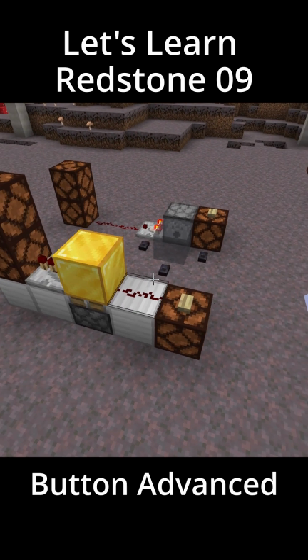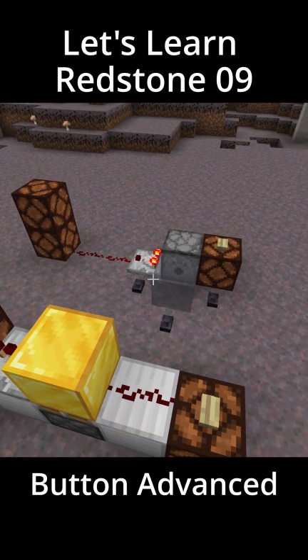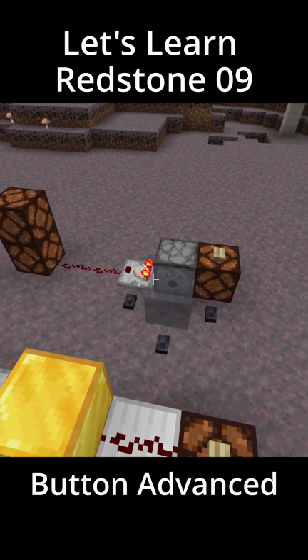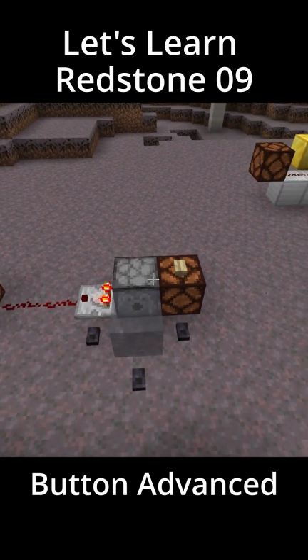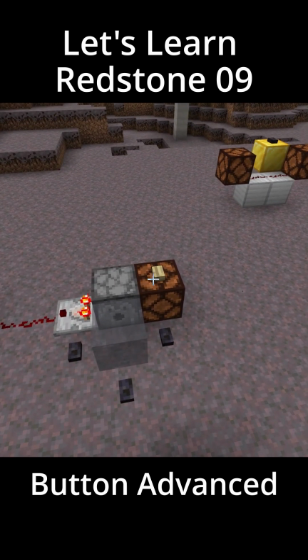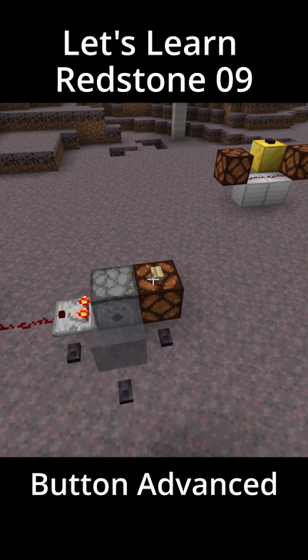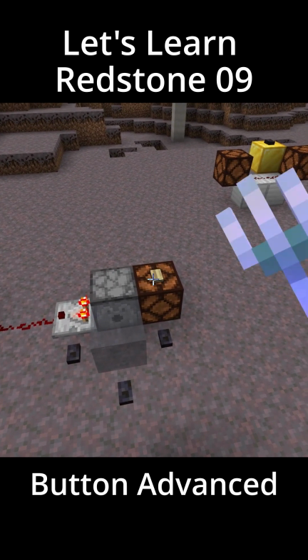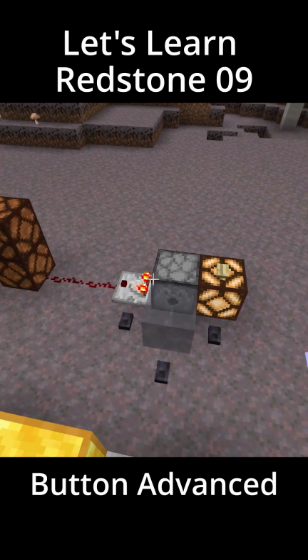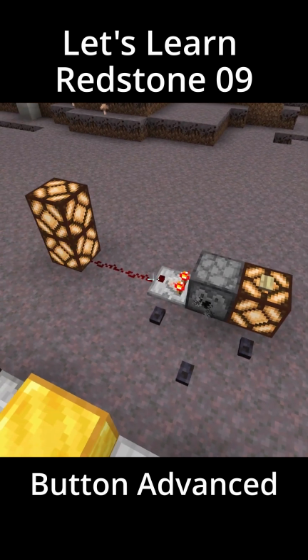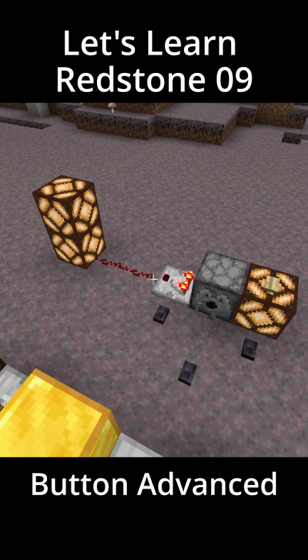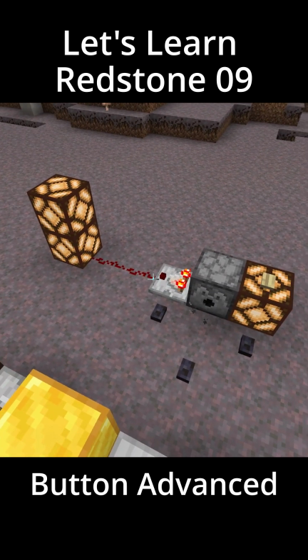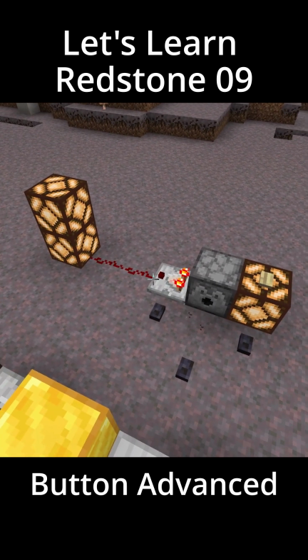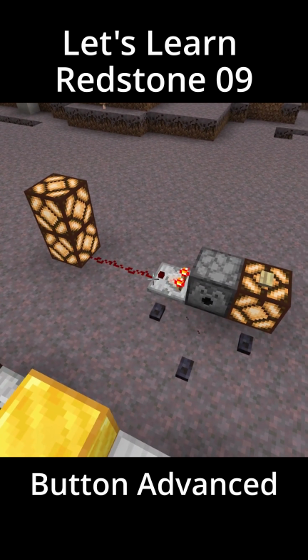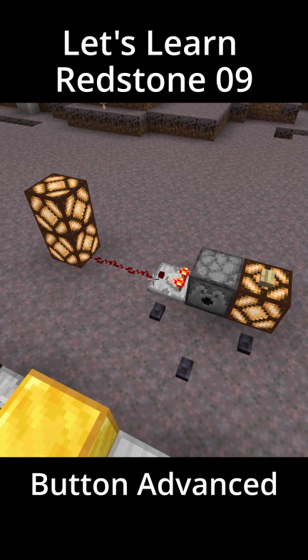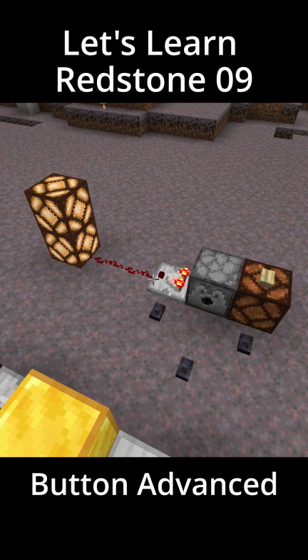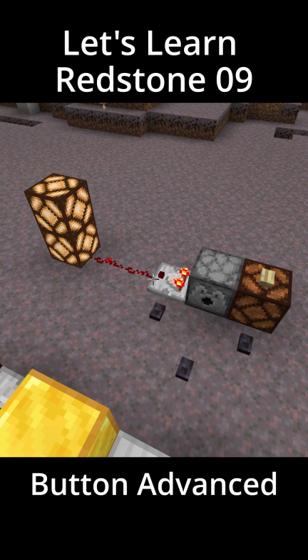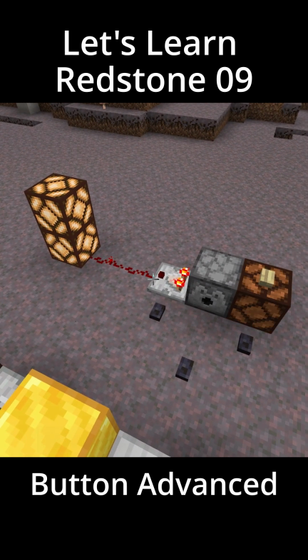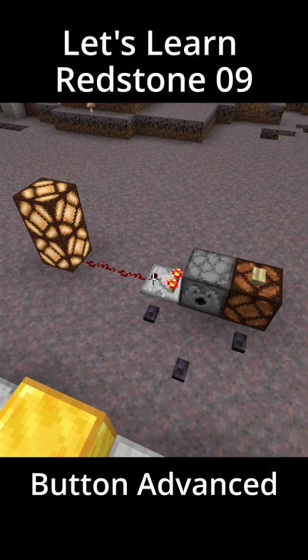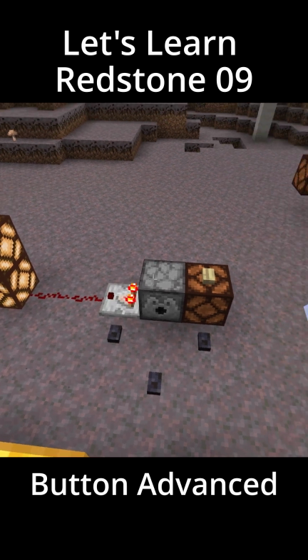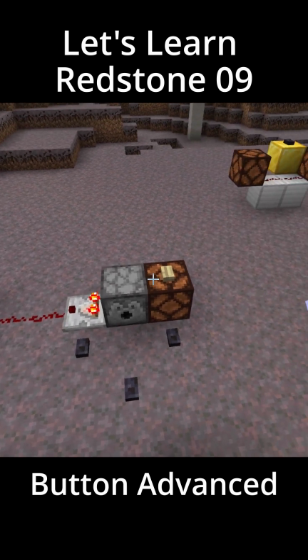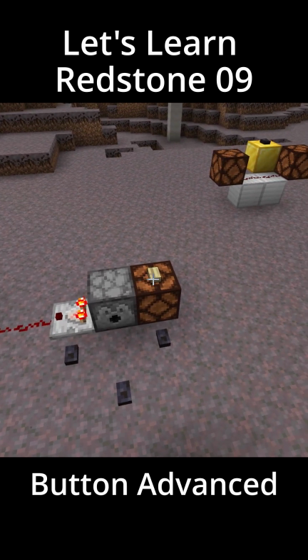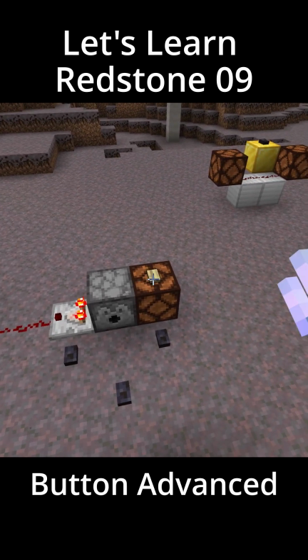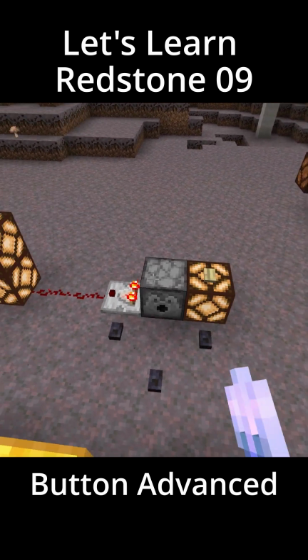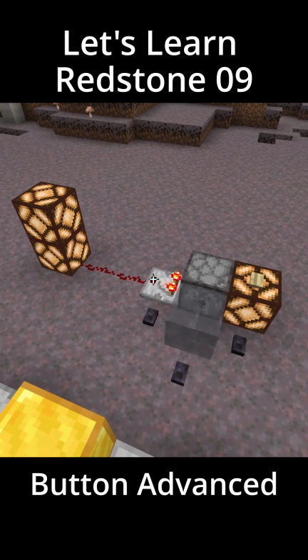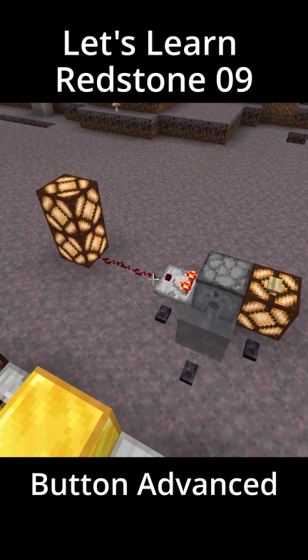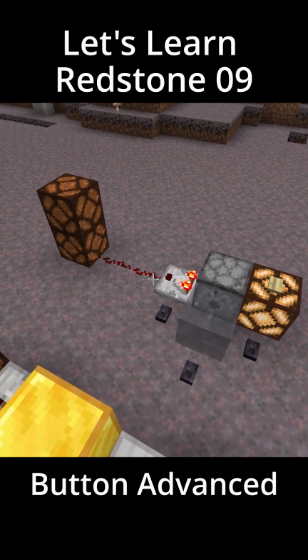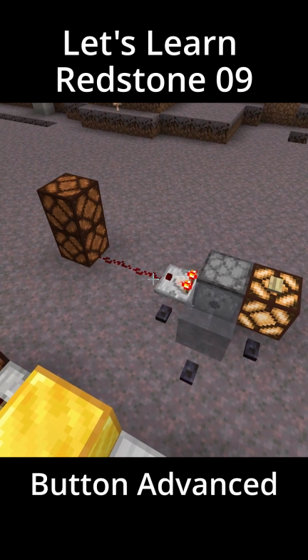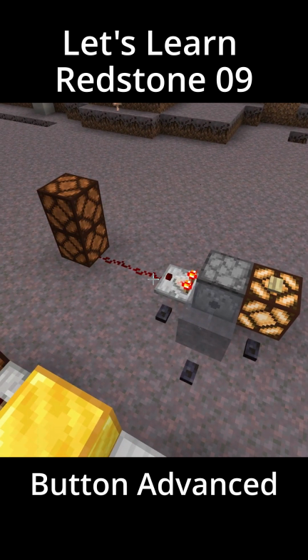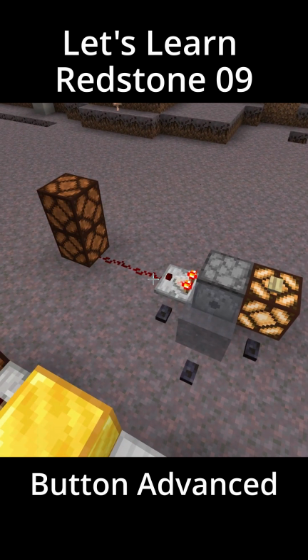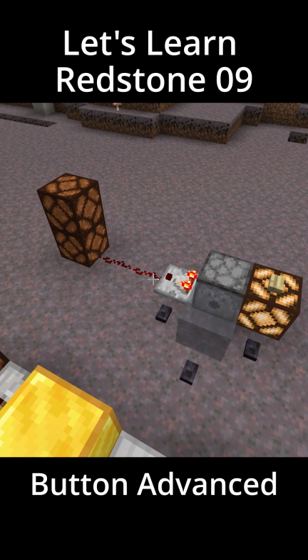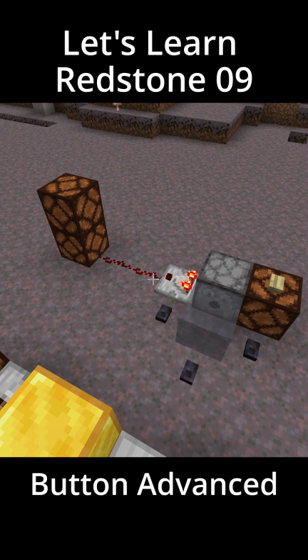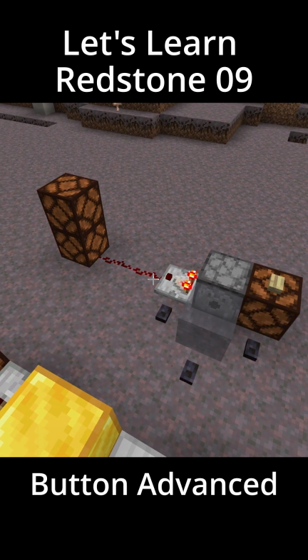It's also easy to turn a button into a lever using something like this. A button into a T-flip-flop turns that button into a lever.